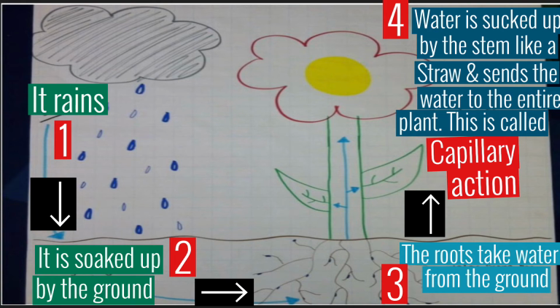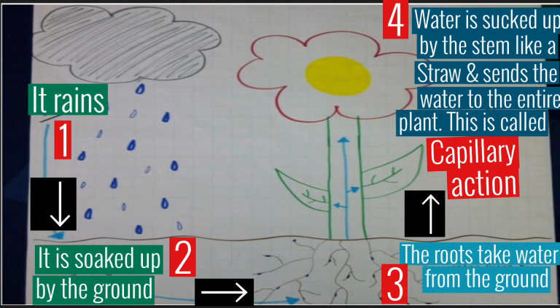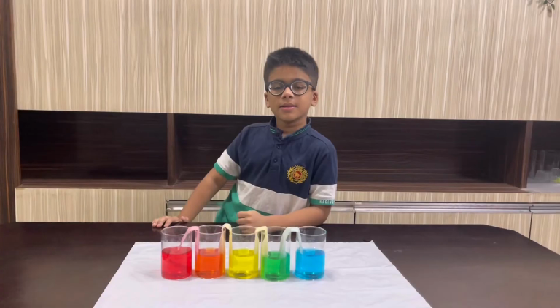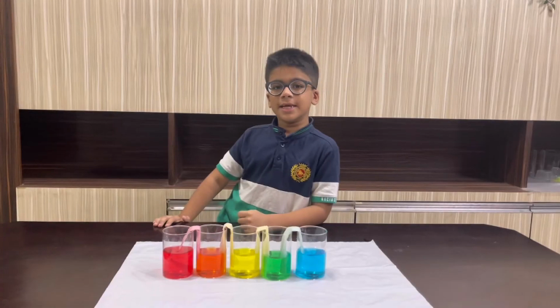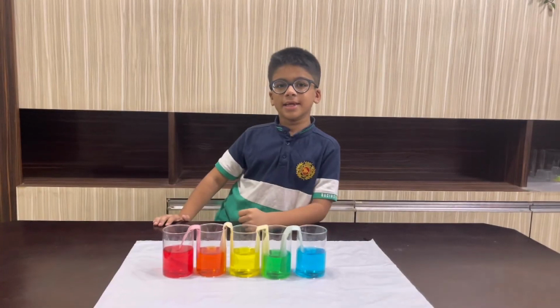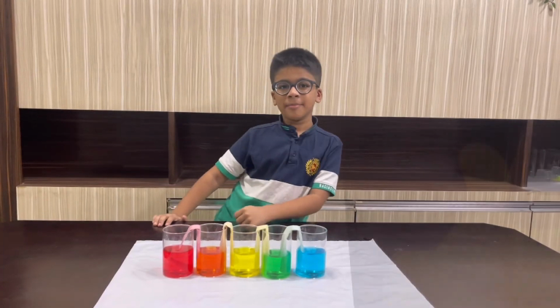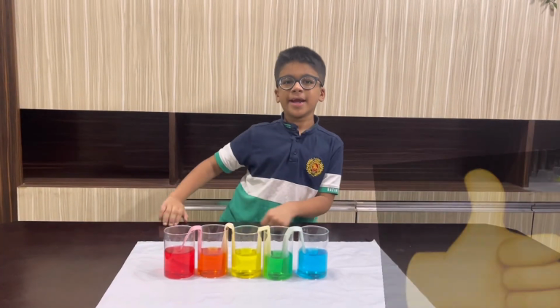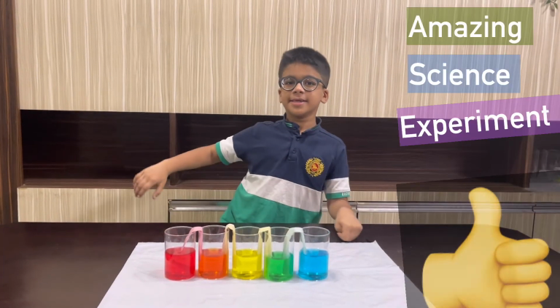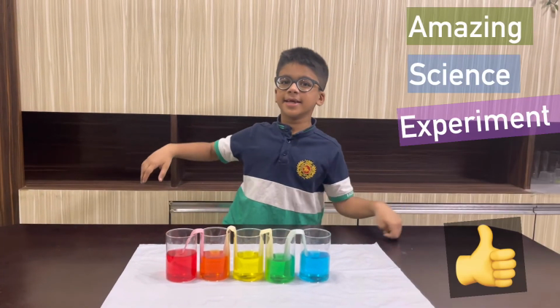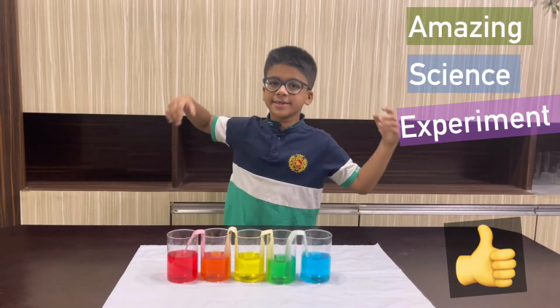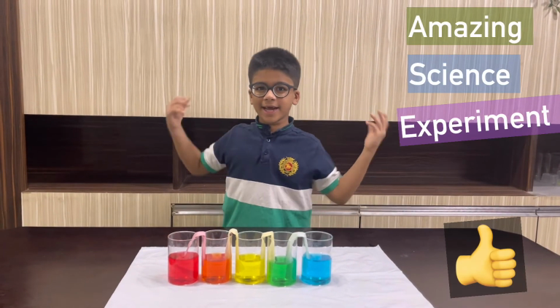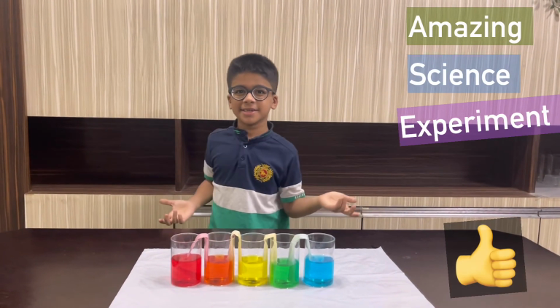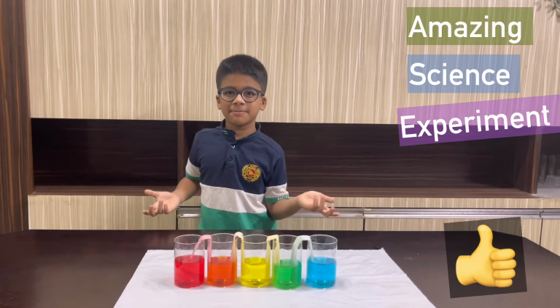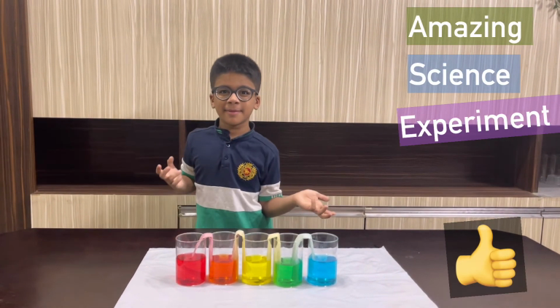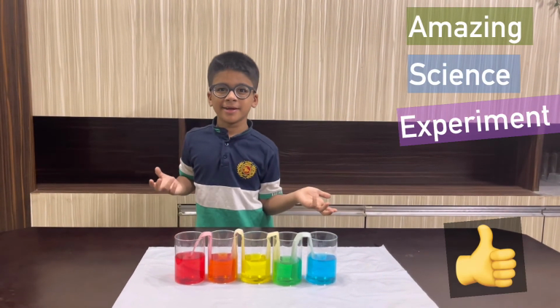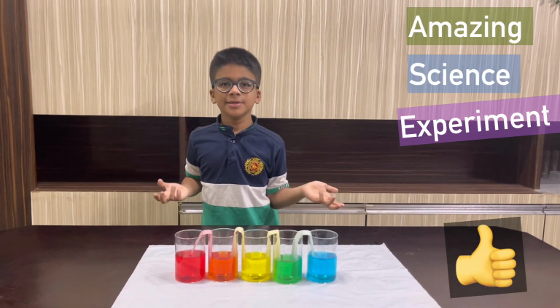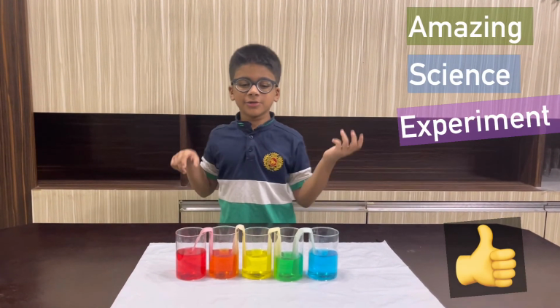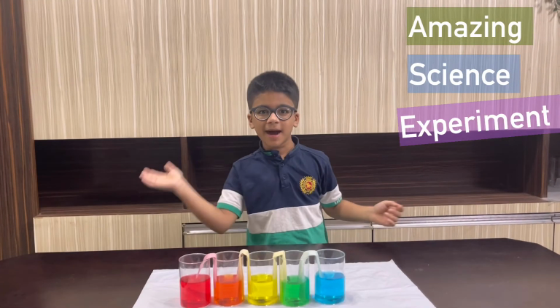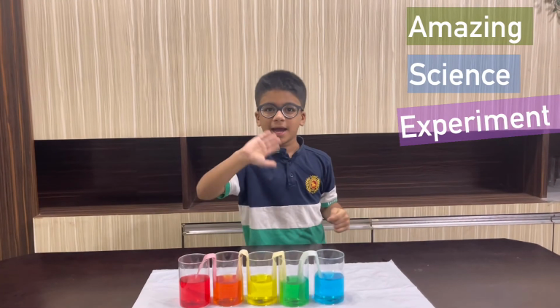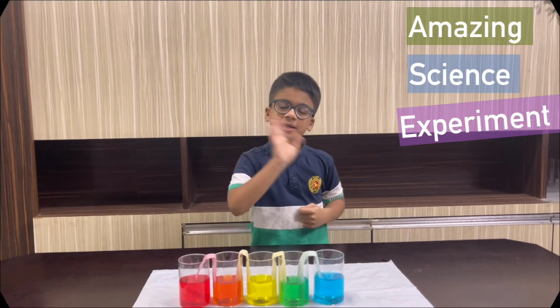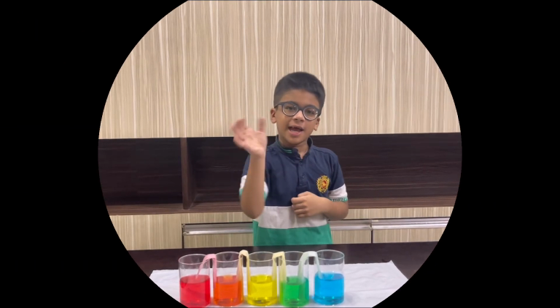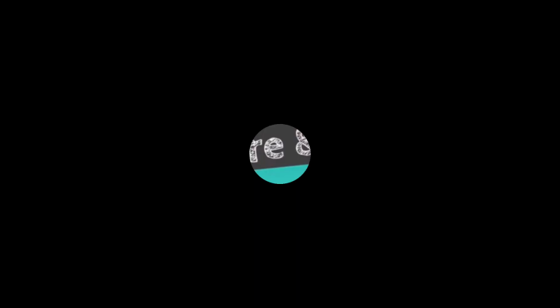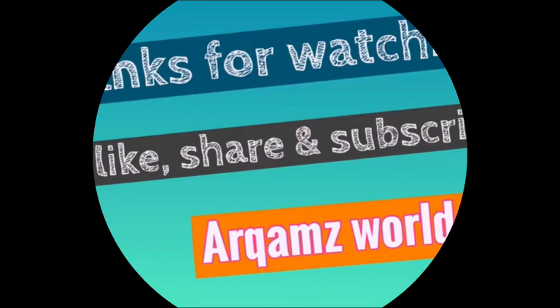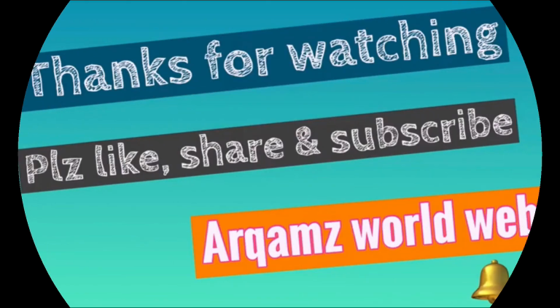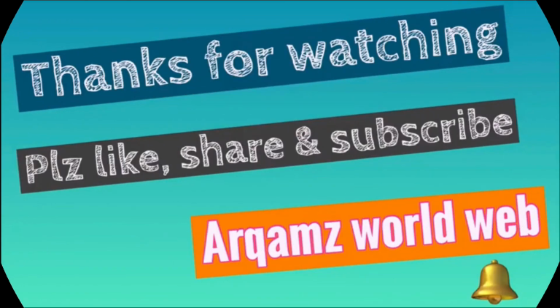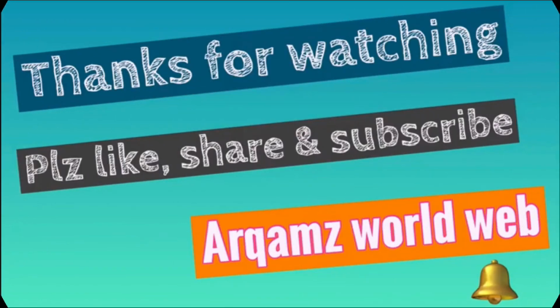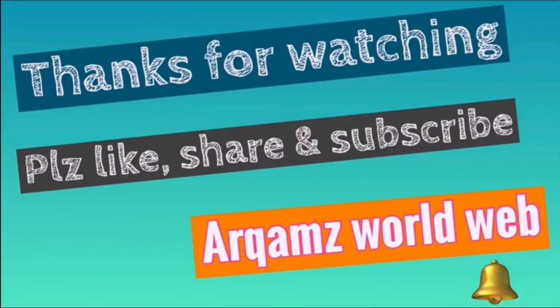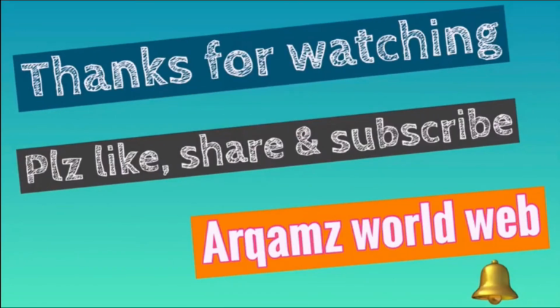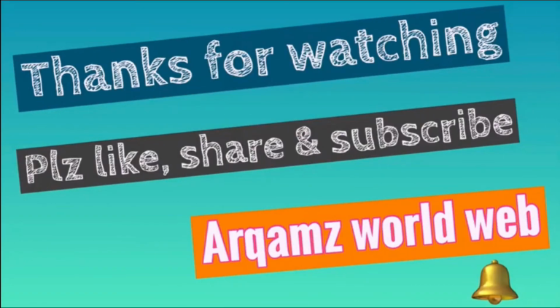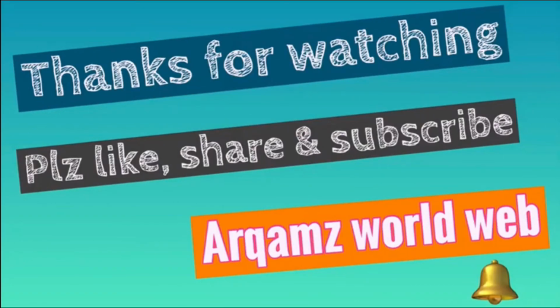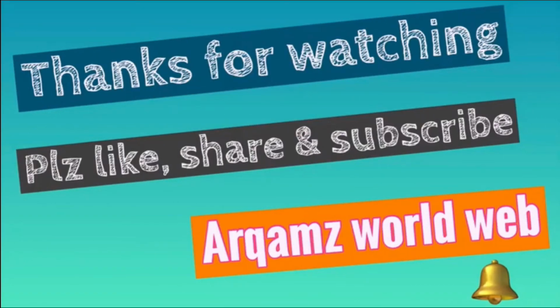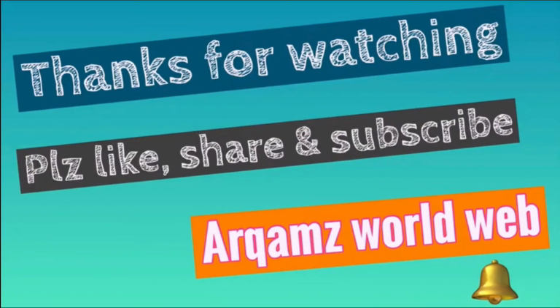This is an amazing science experiment. Bye, have a good day!